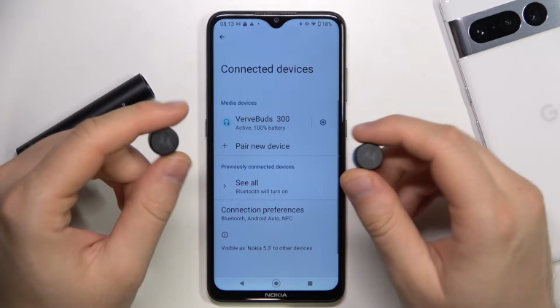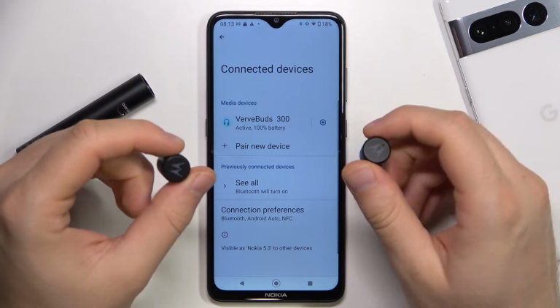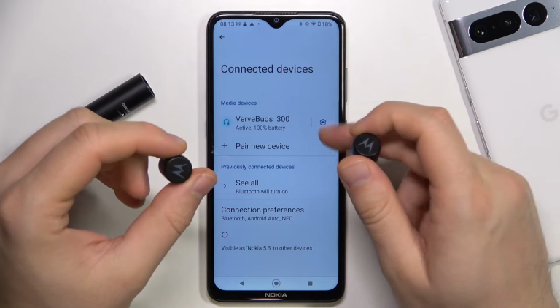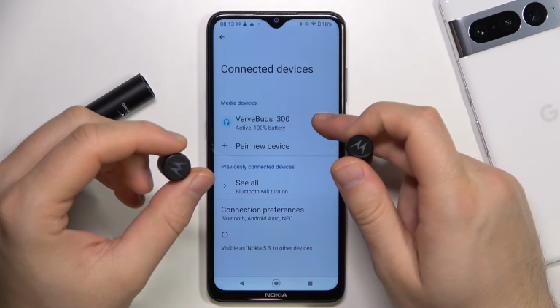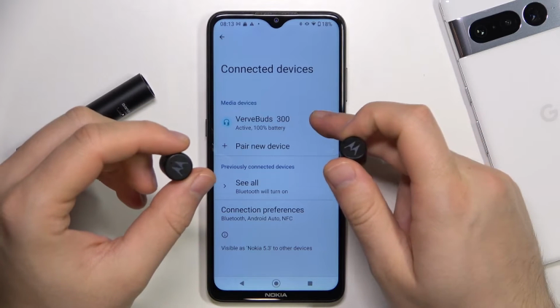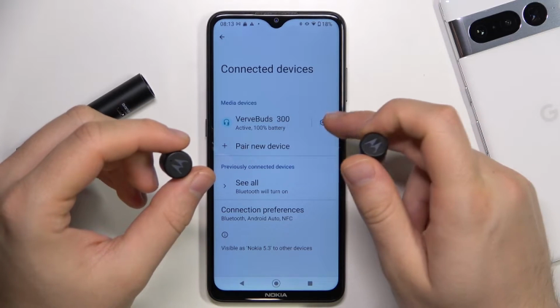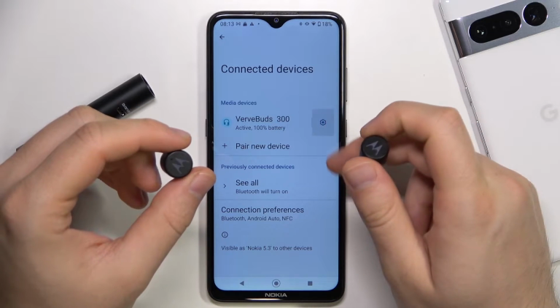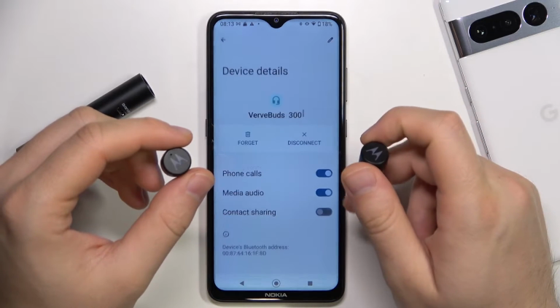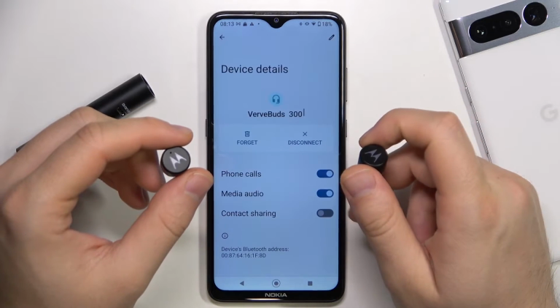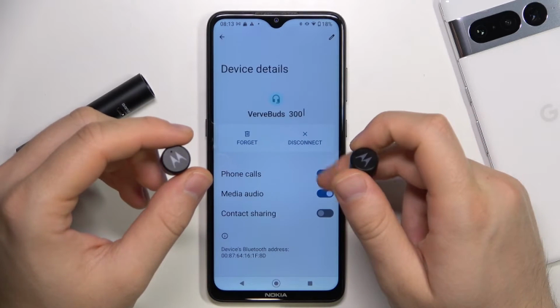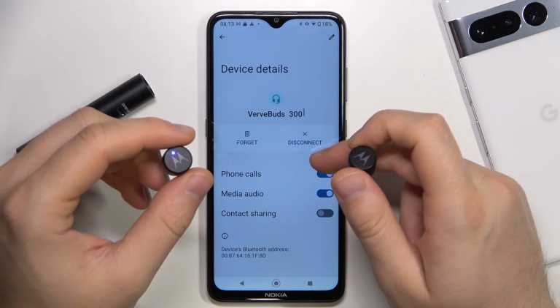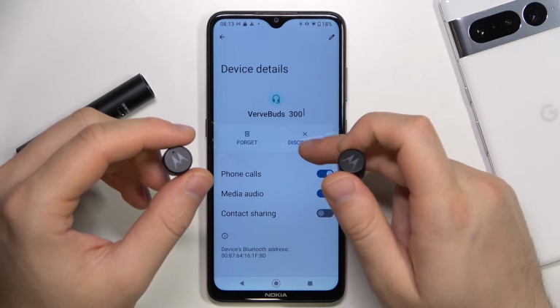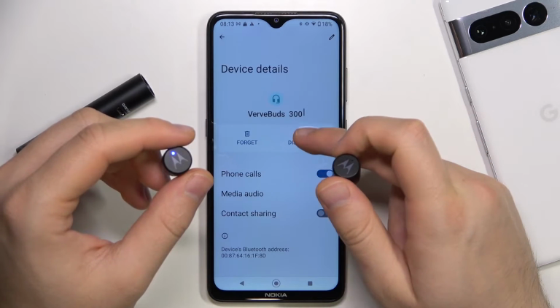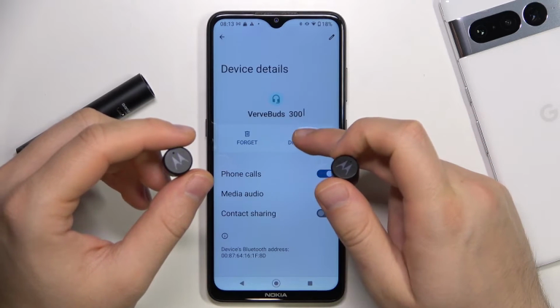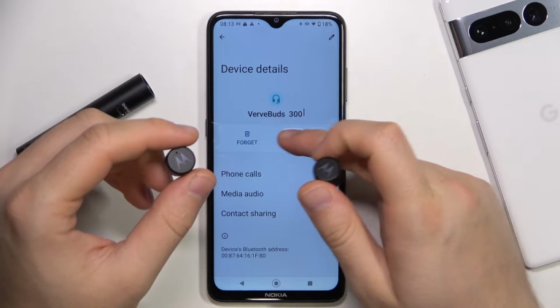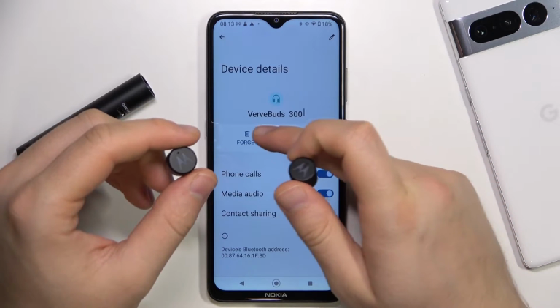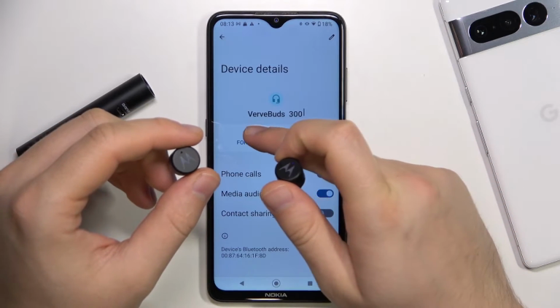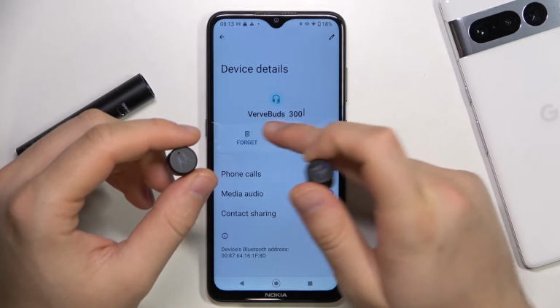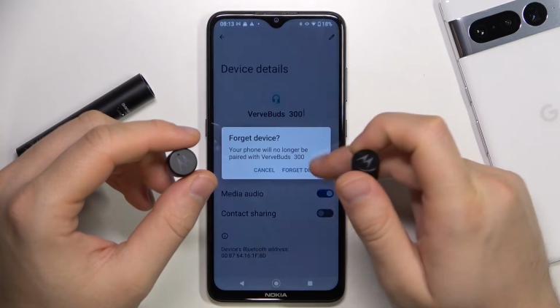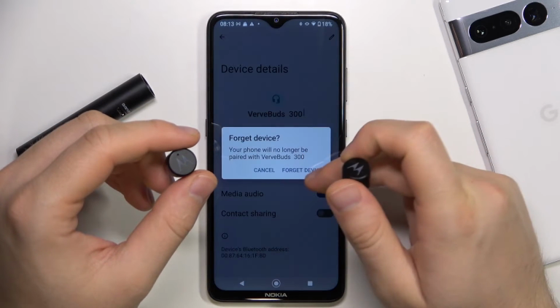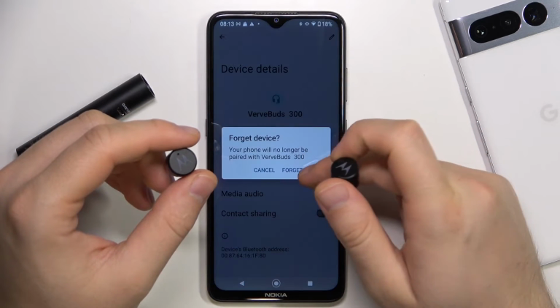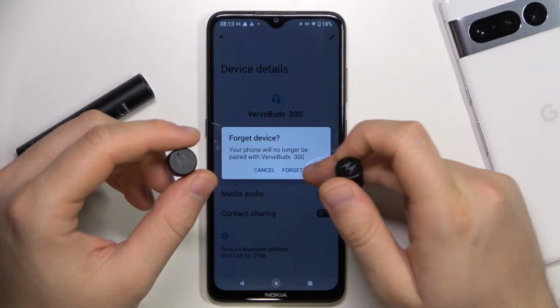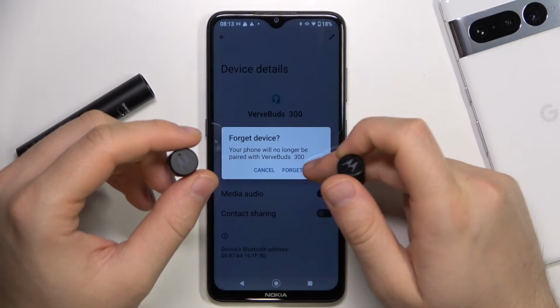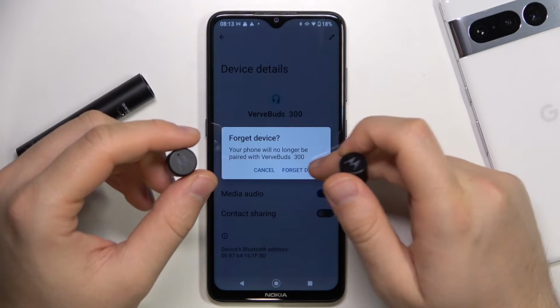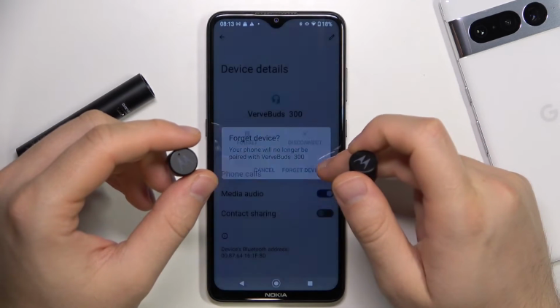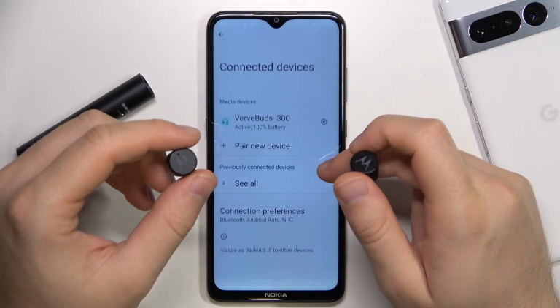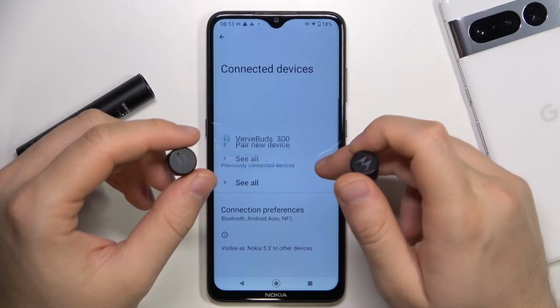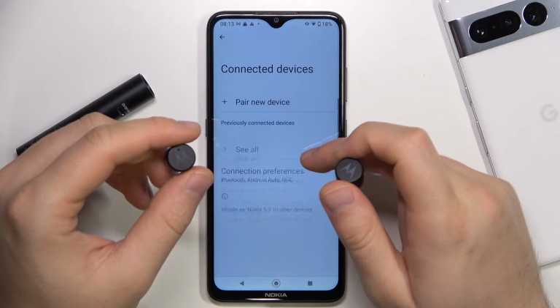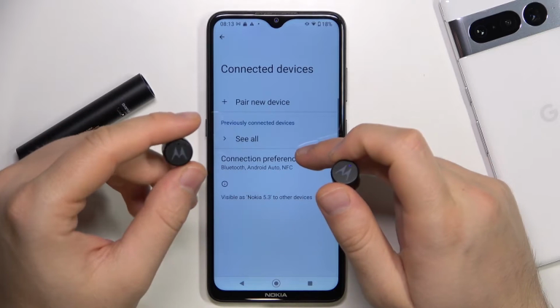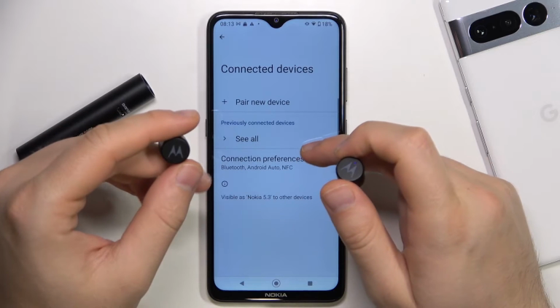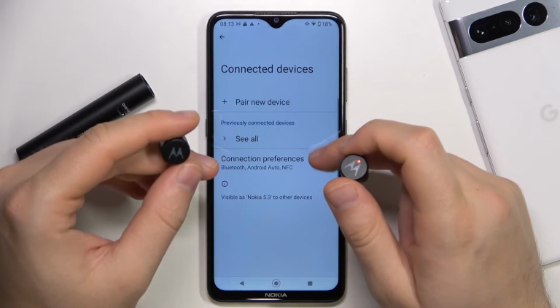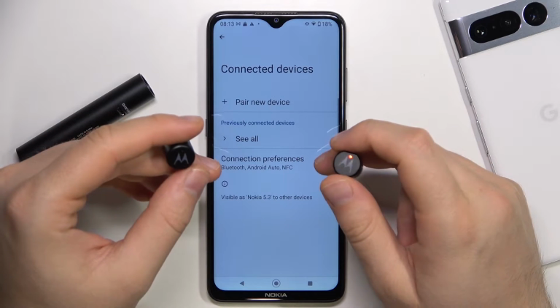Right now I'm going to also show you how we can do it when the pairing mode is not enabled as a default.